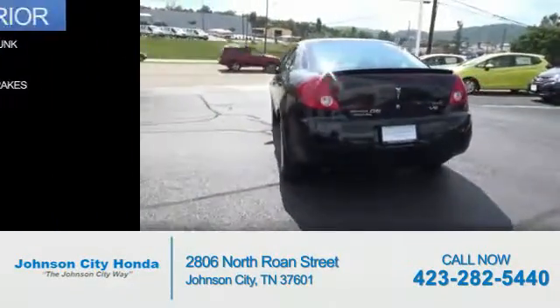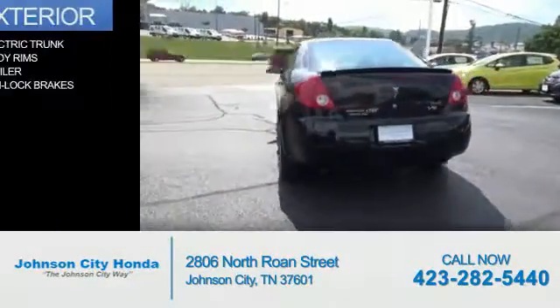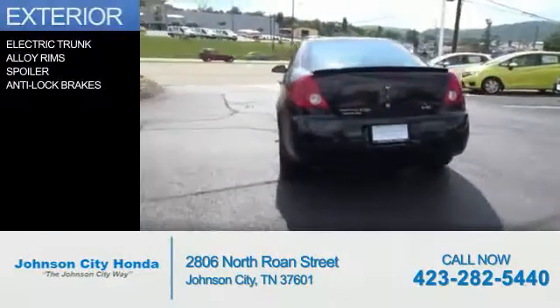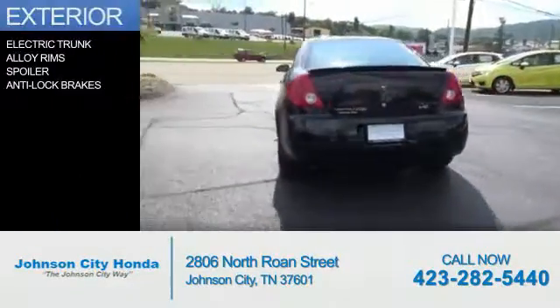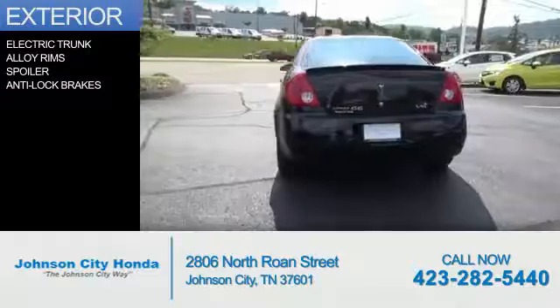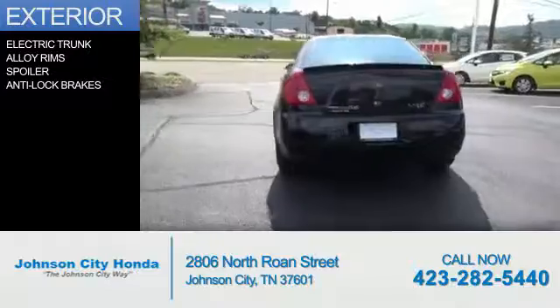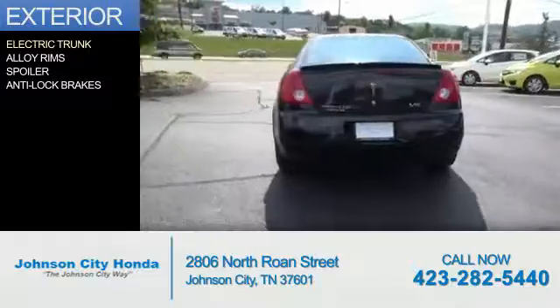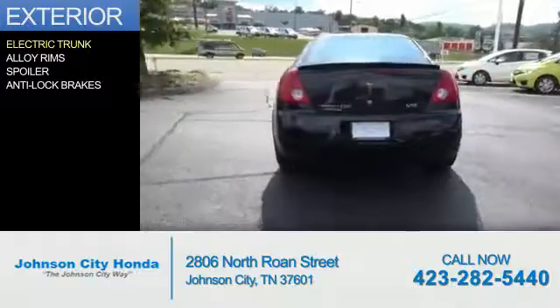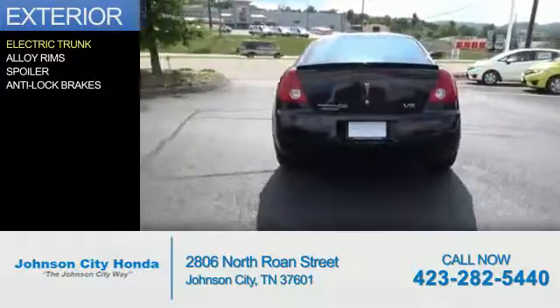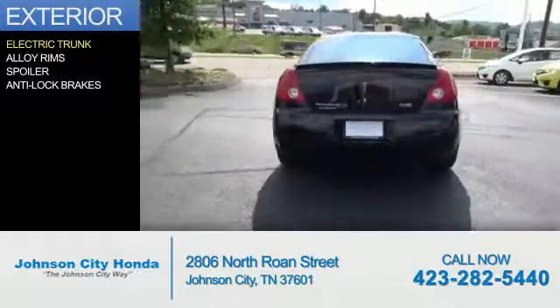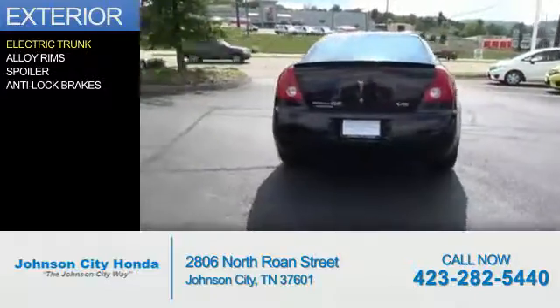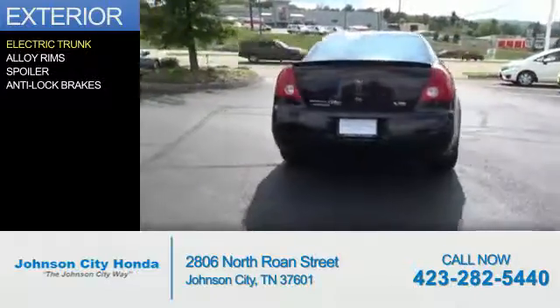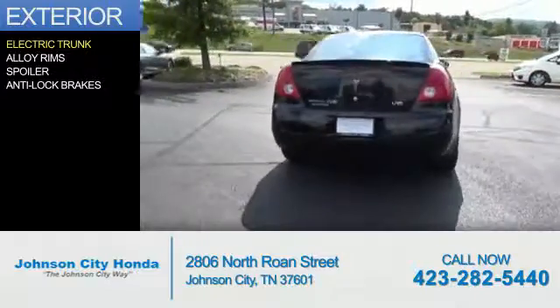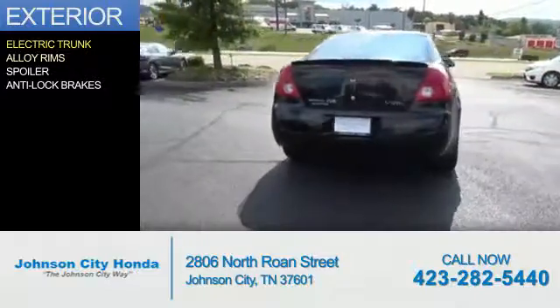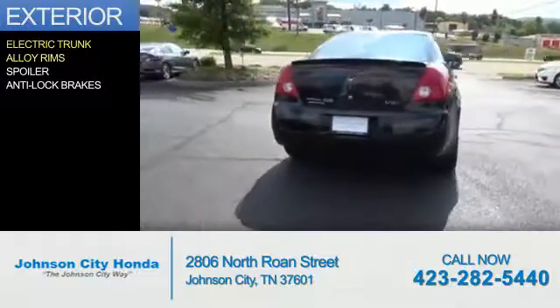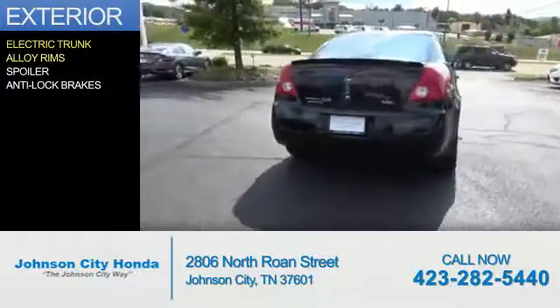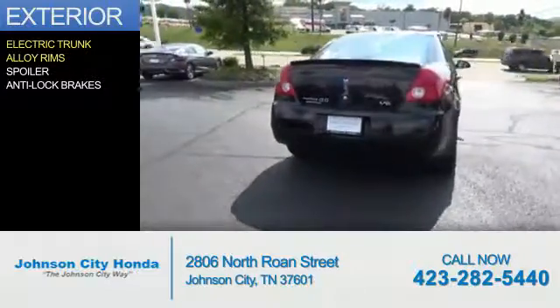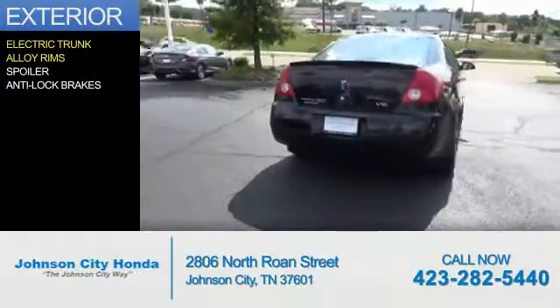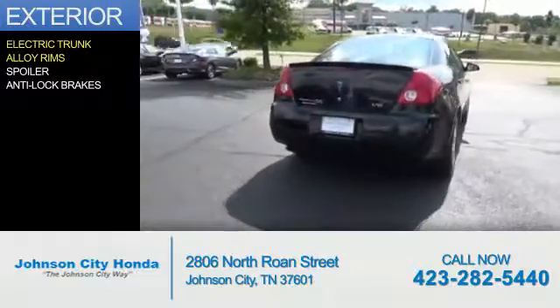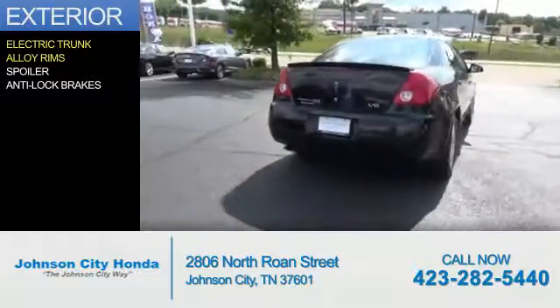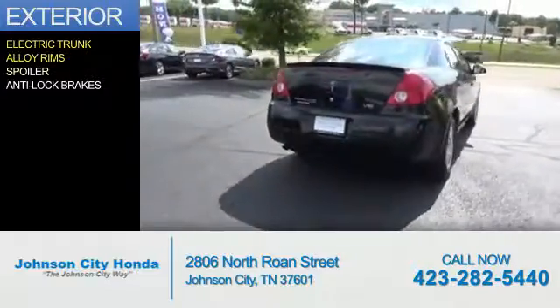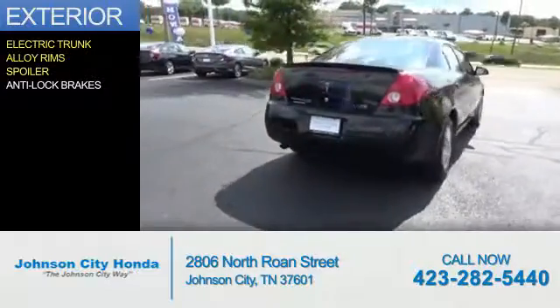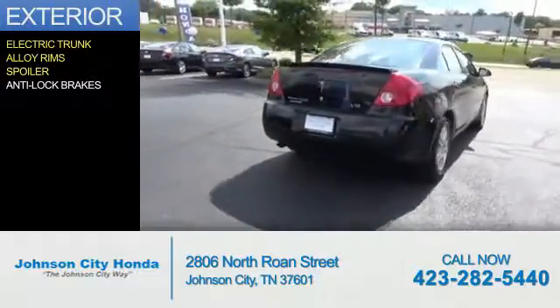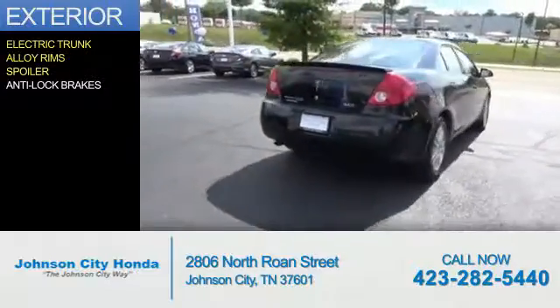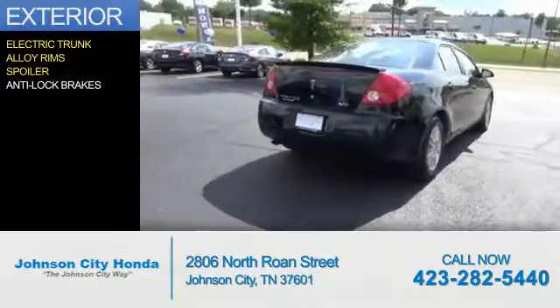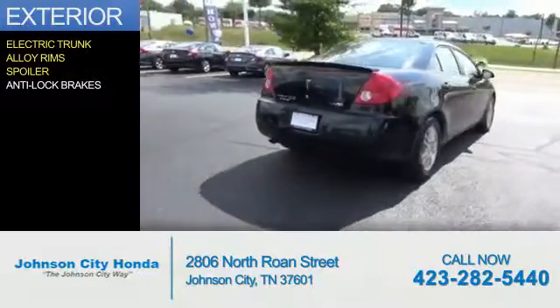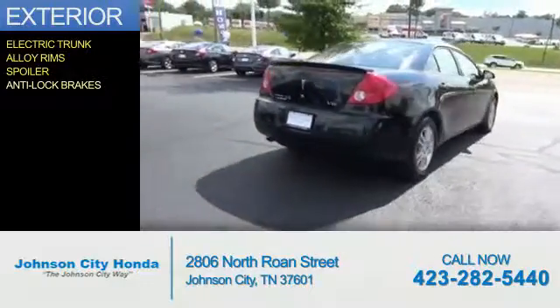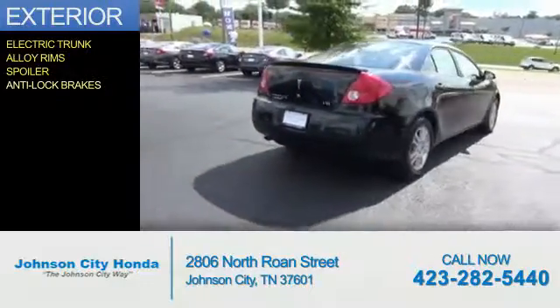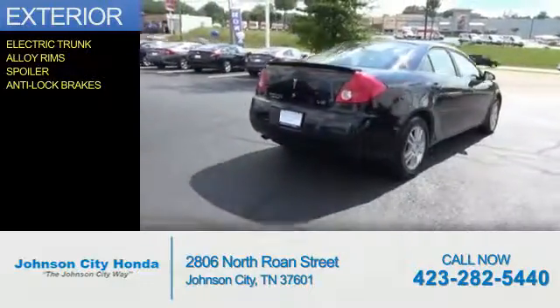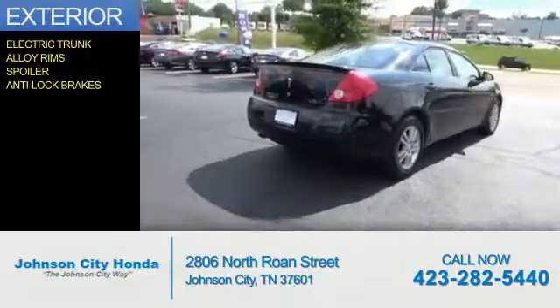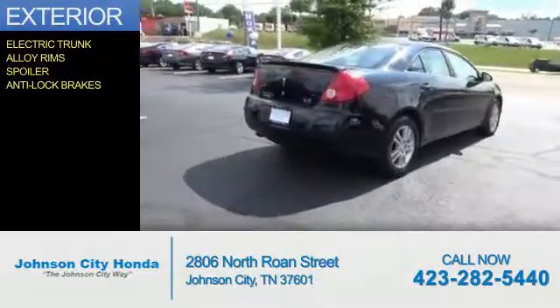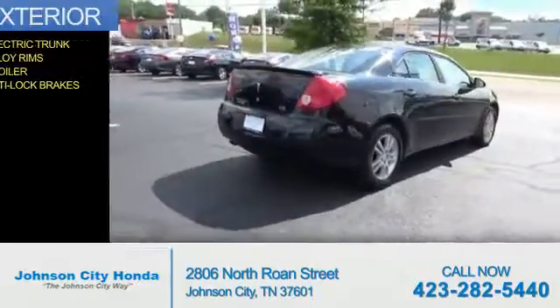The features include electric trunk, alloy rims, a spoiler, and anti-lock brakes.